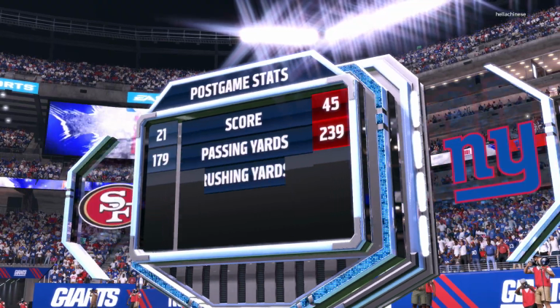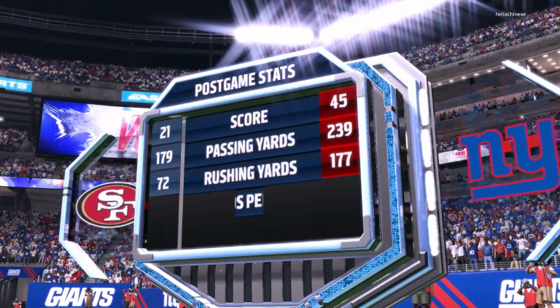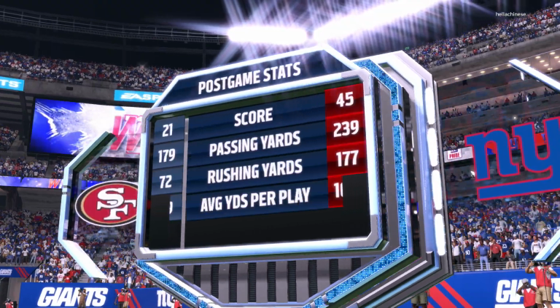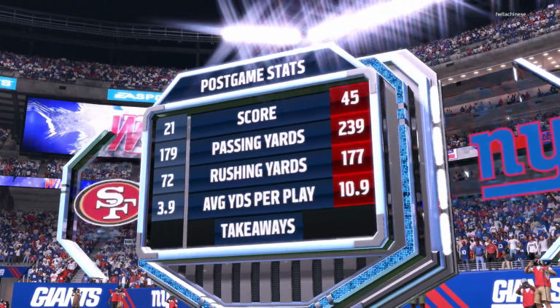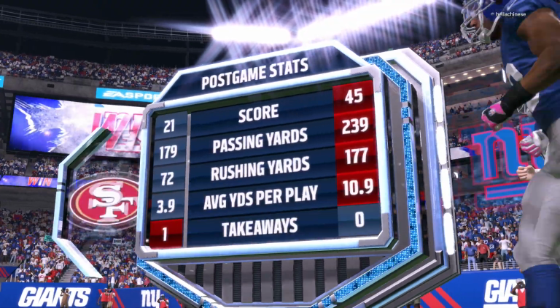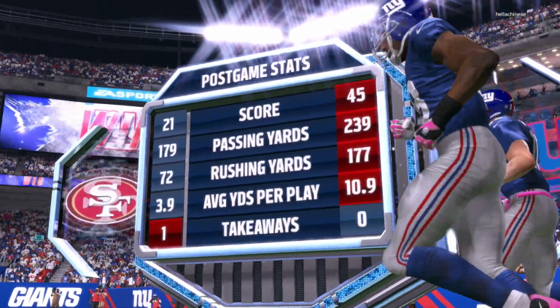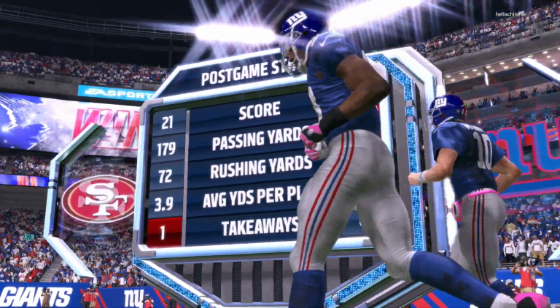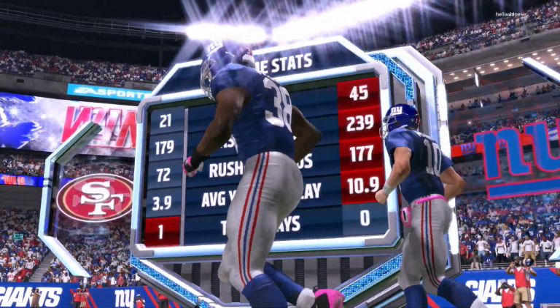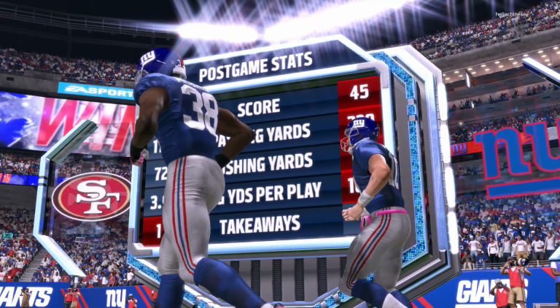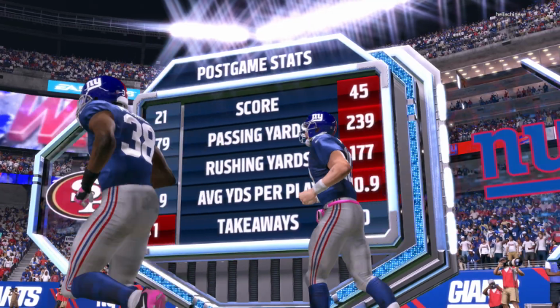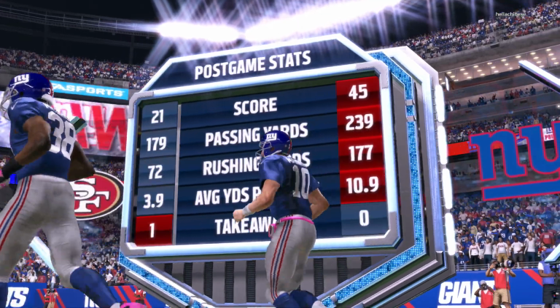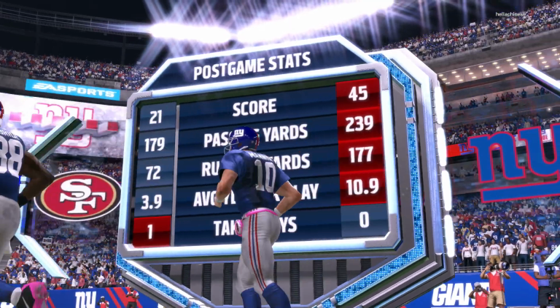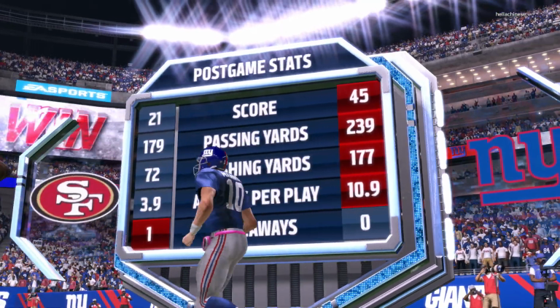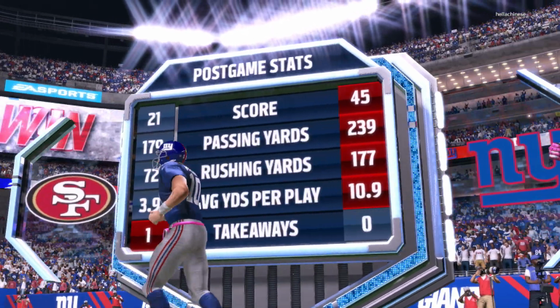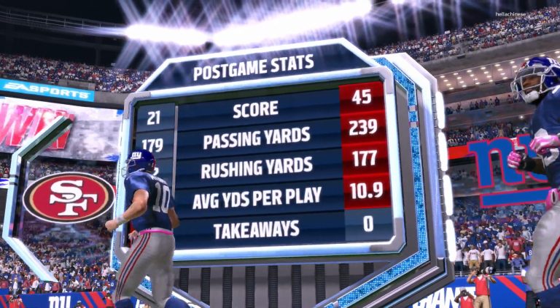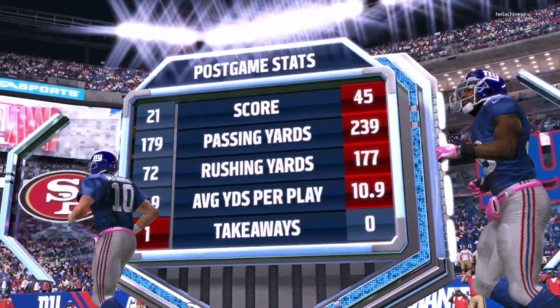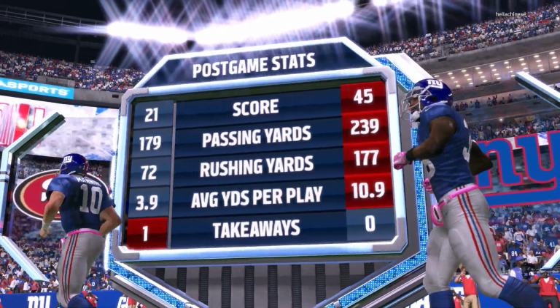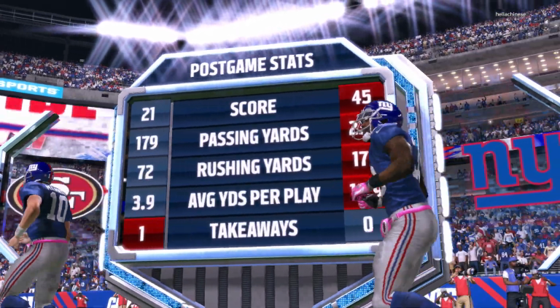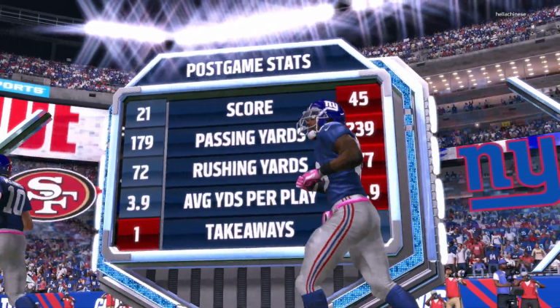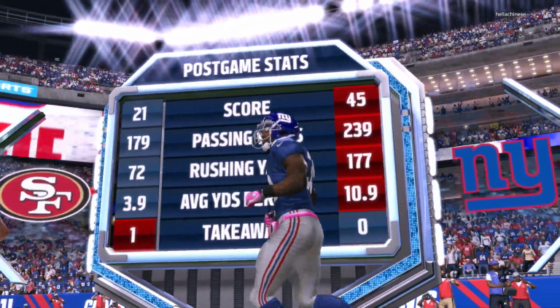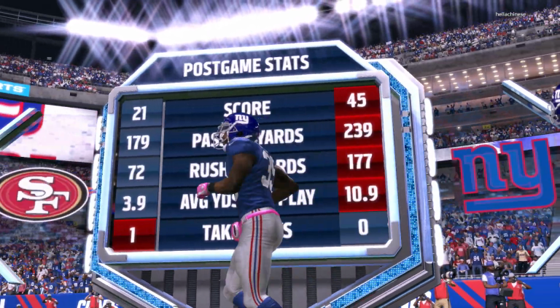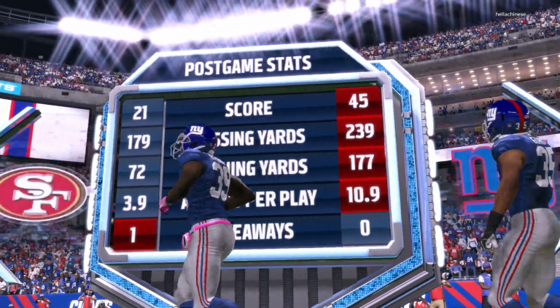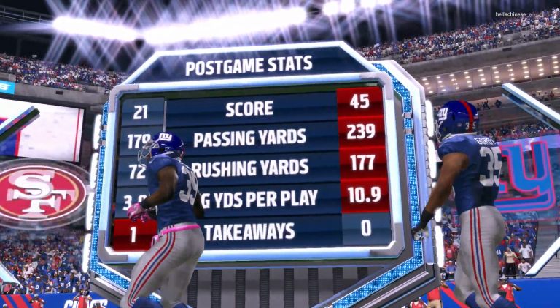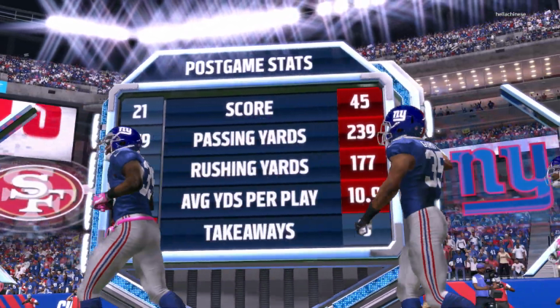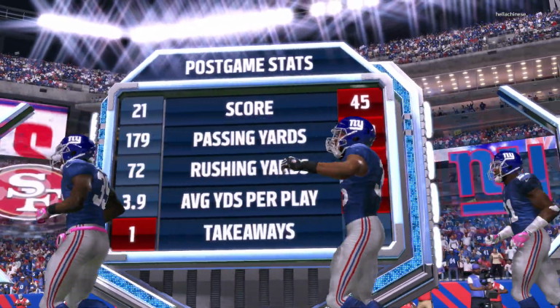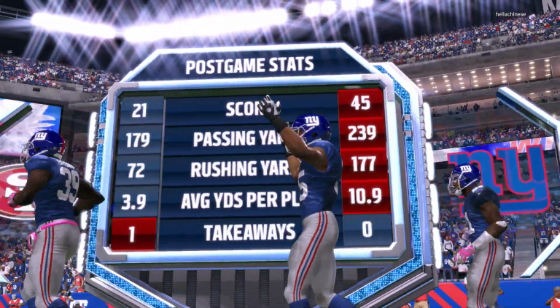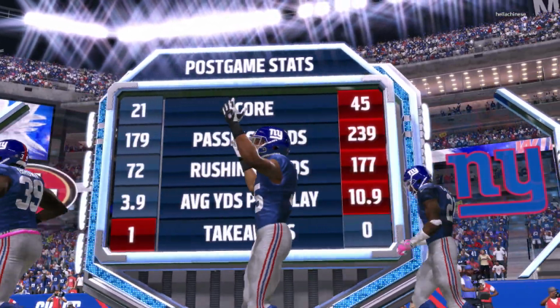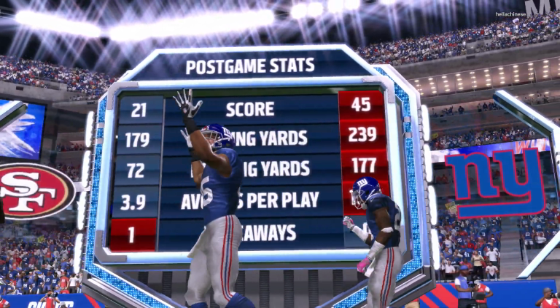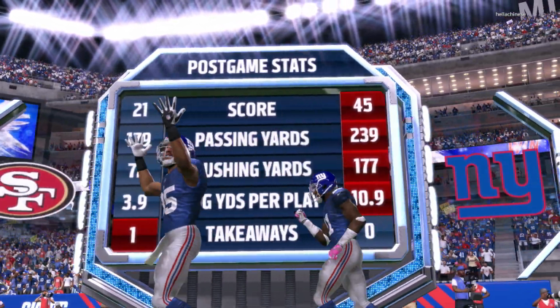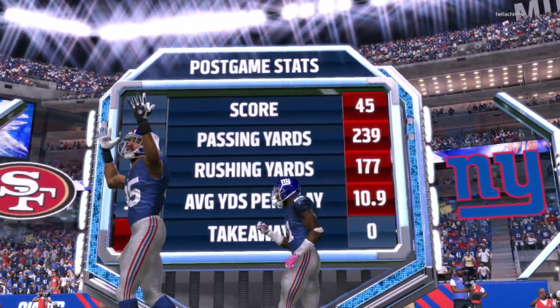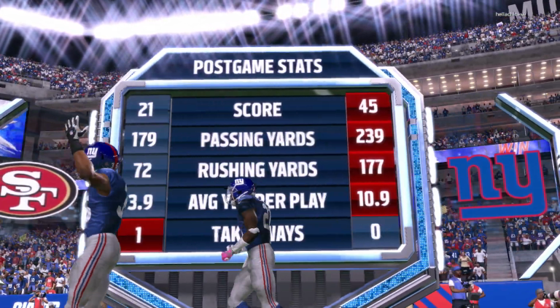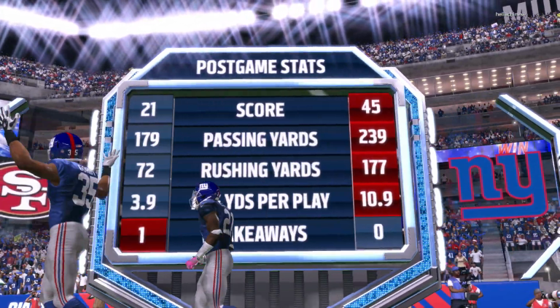For Phil Simms and all the crew at EA Sports, Jim Nantz saying so long for now.